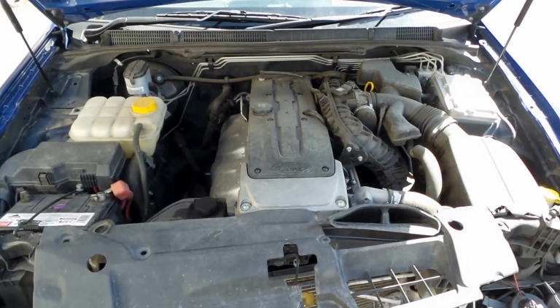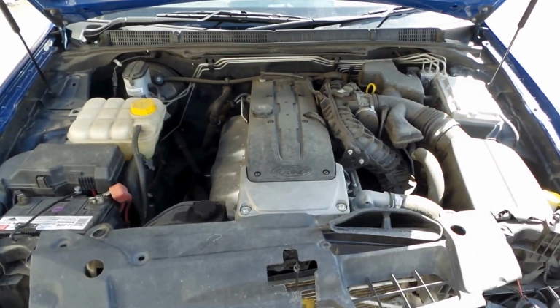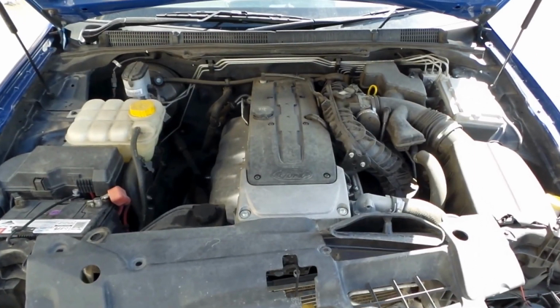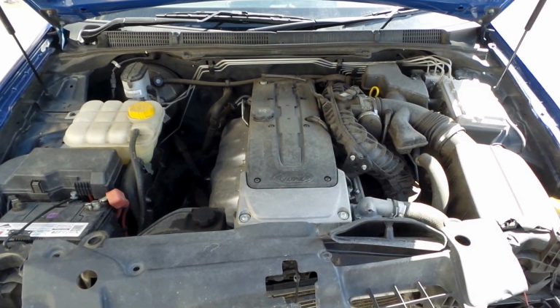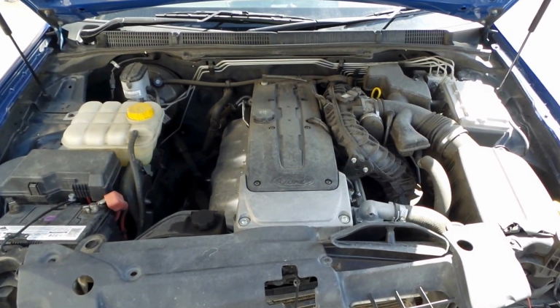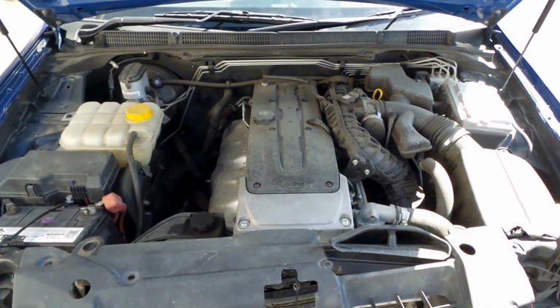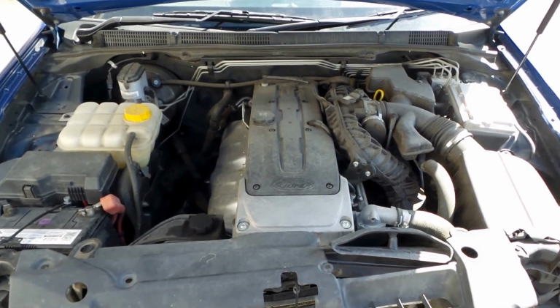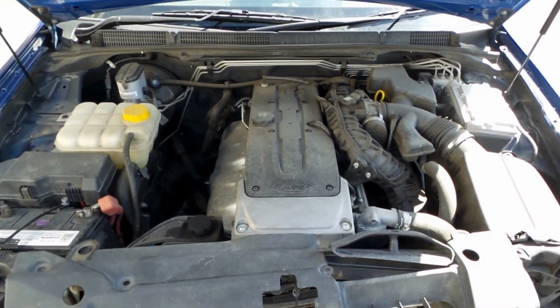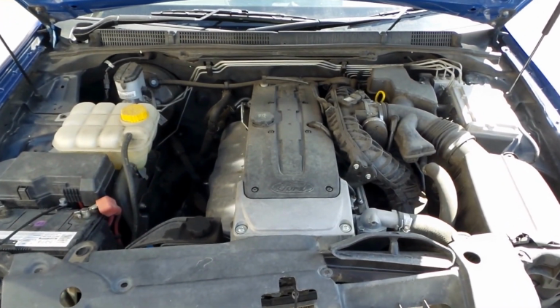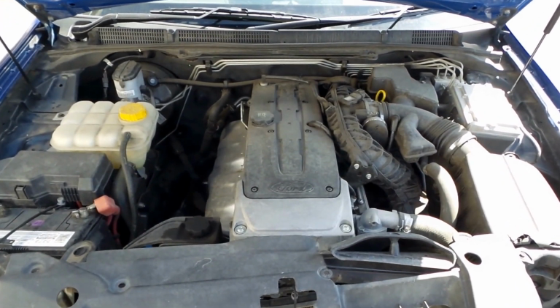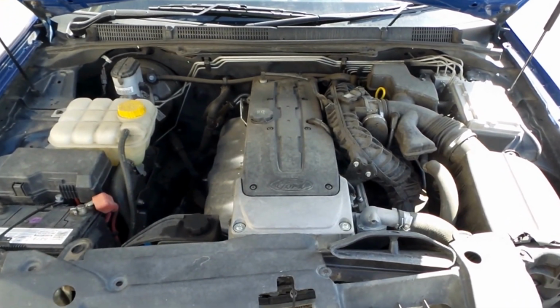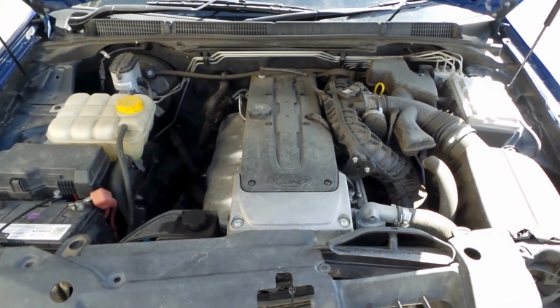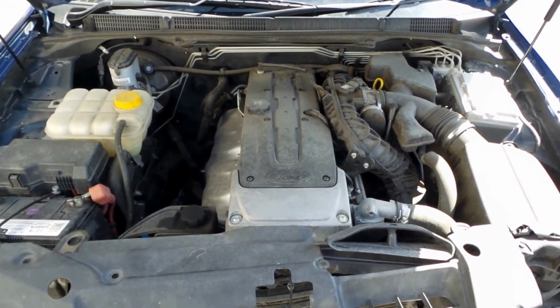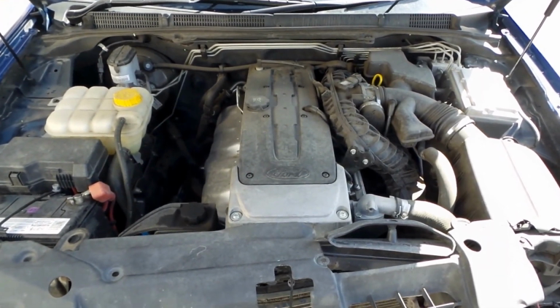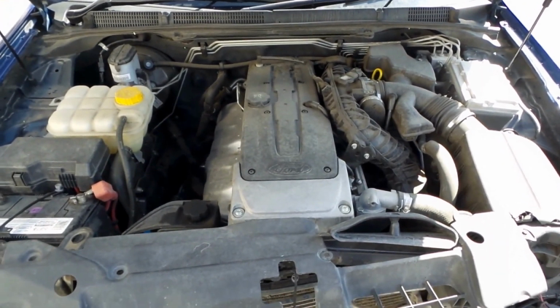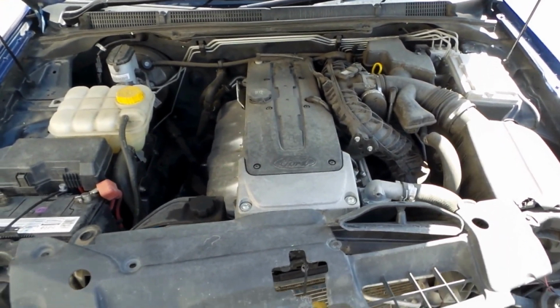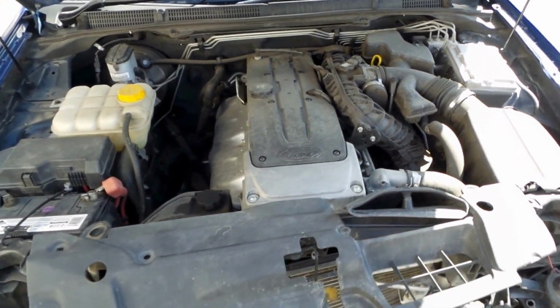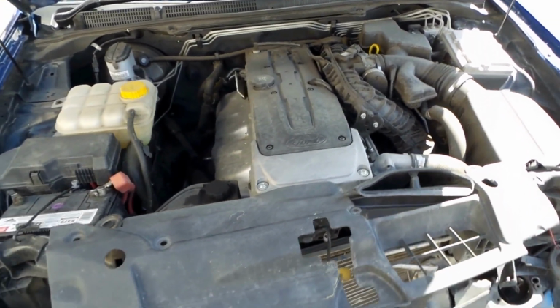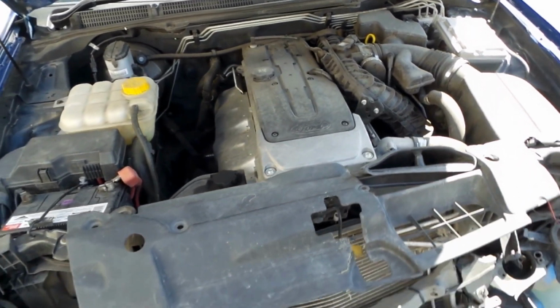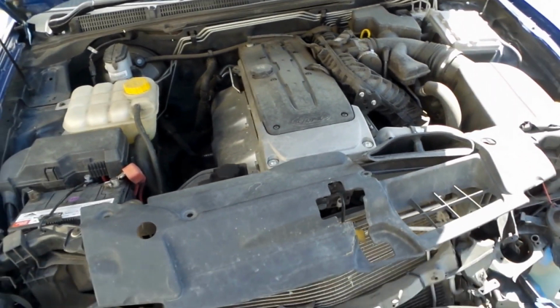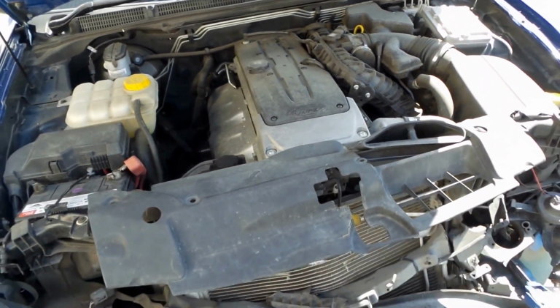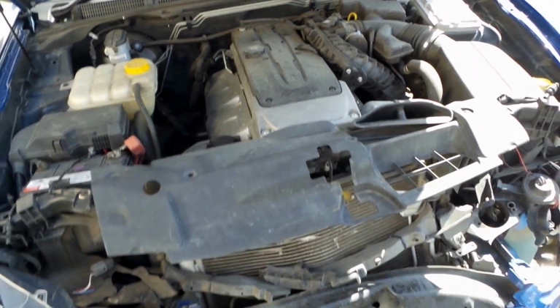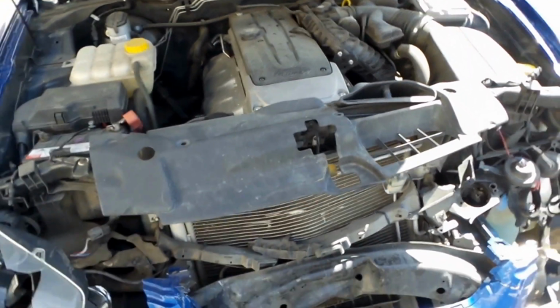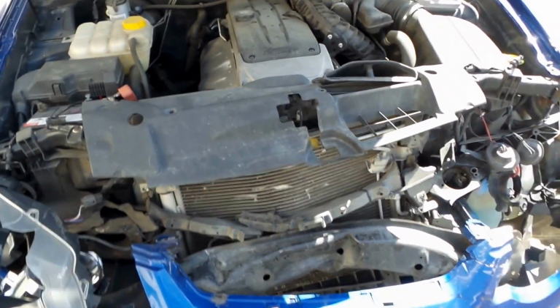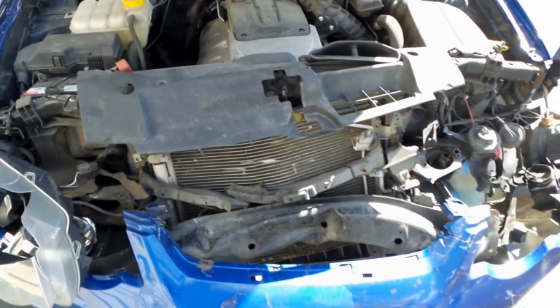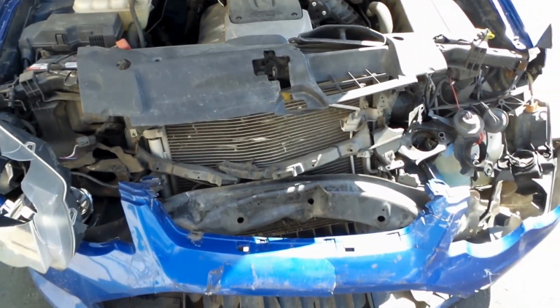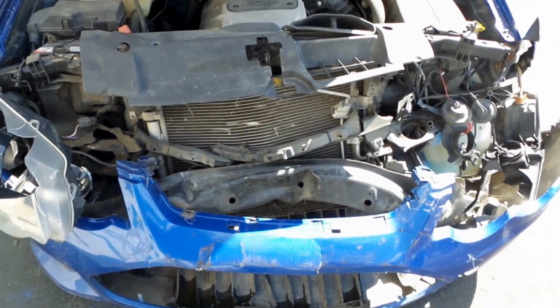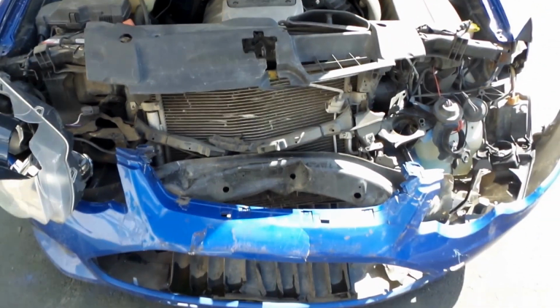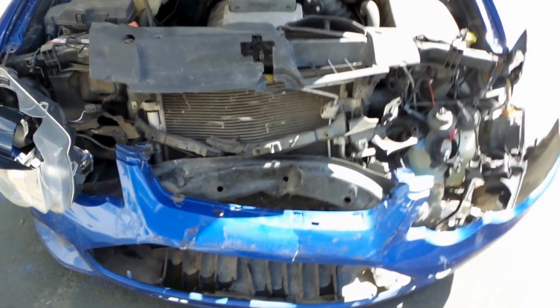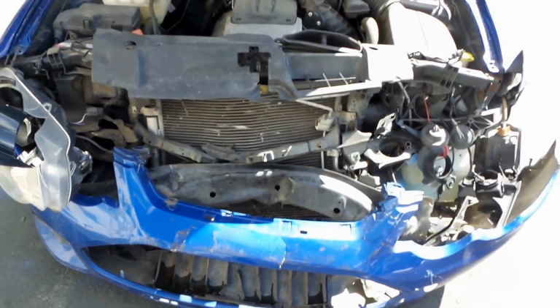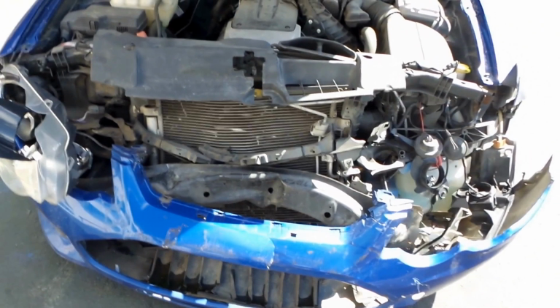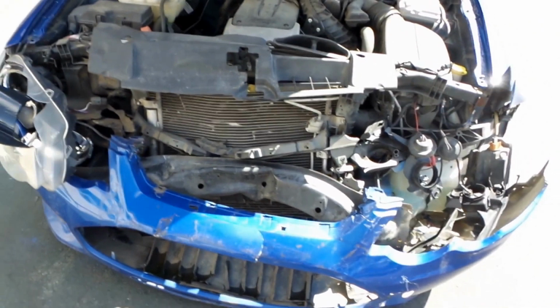It has a 4.0-litre 6-cylinder Barra motor. Unfortunately the front hasn't survived.